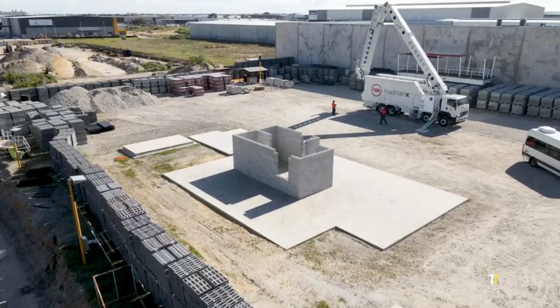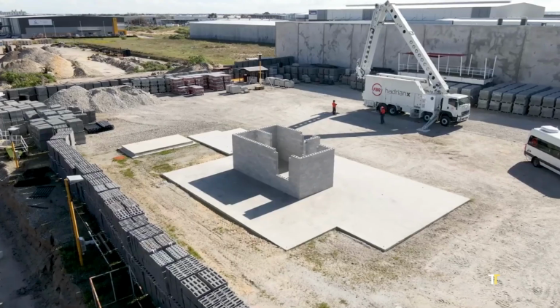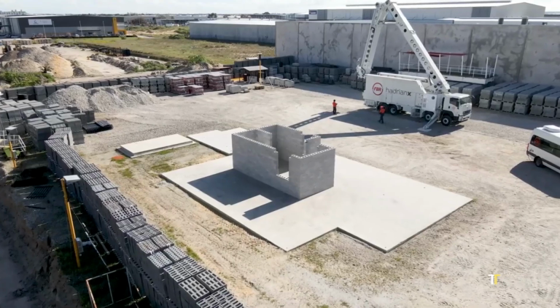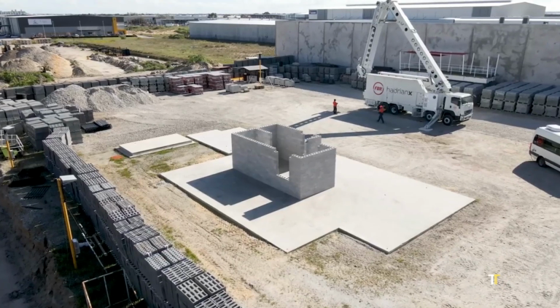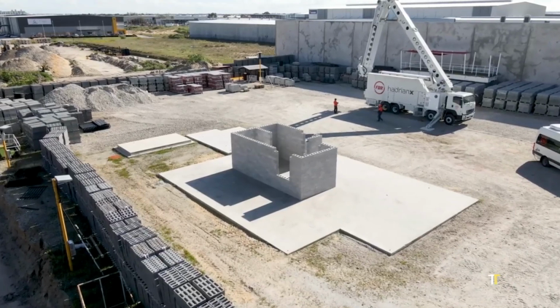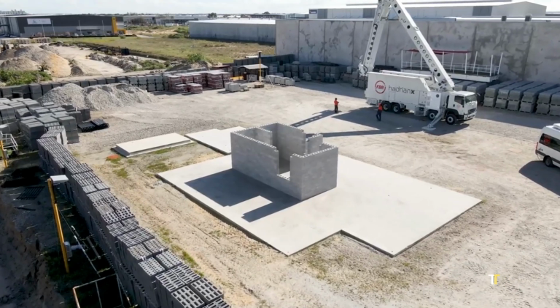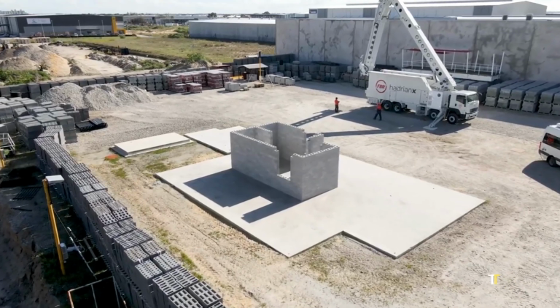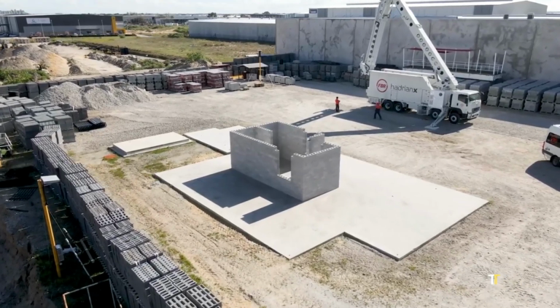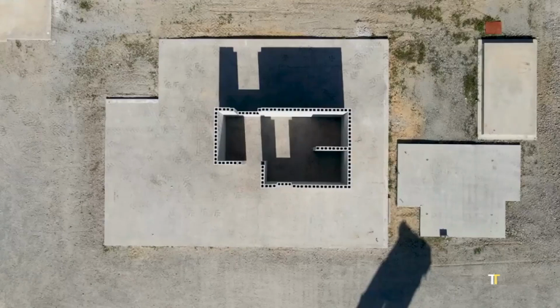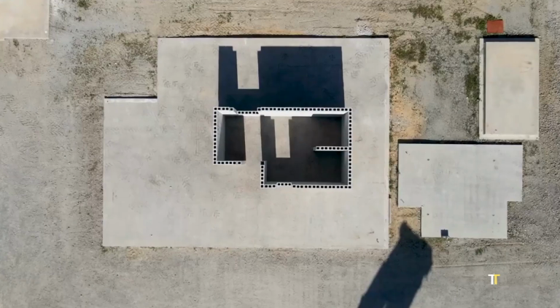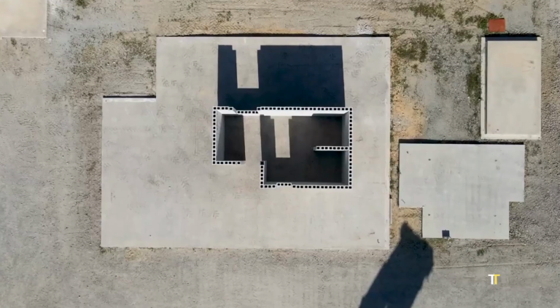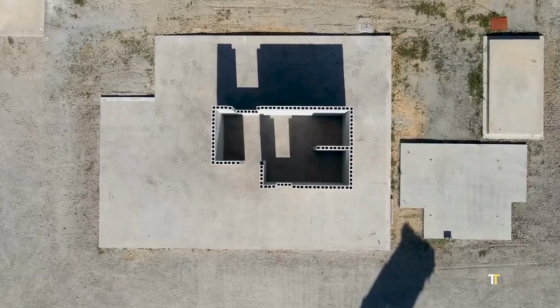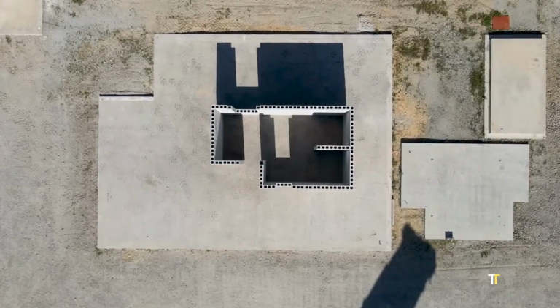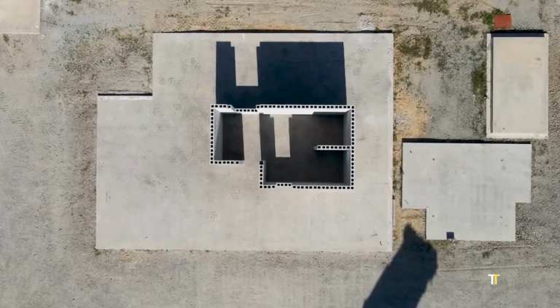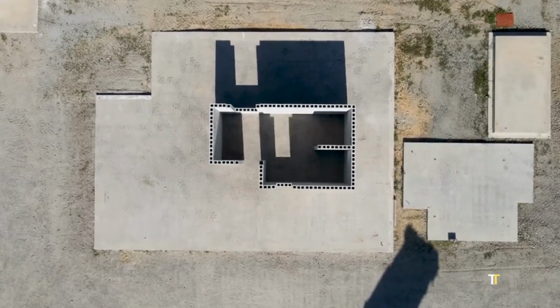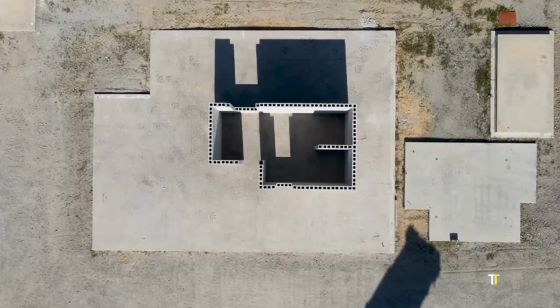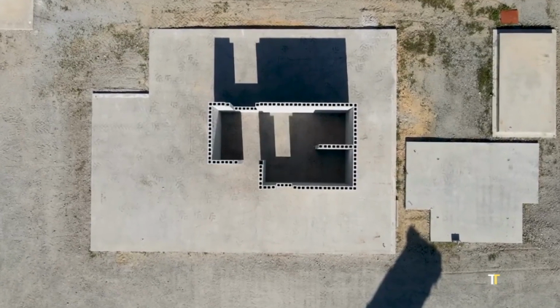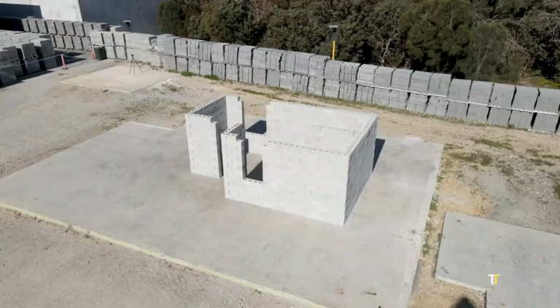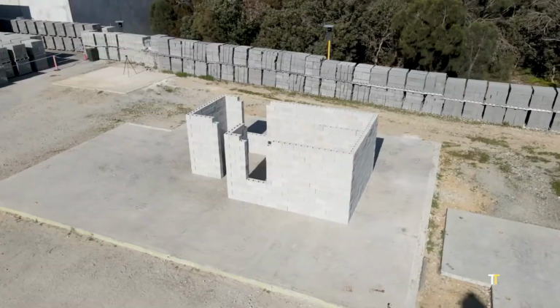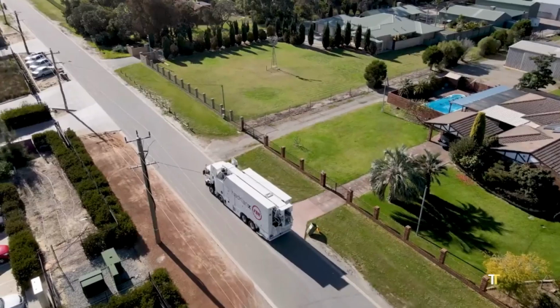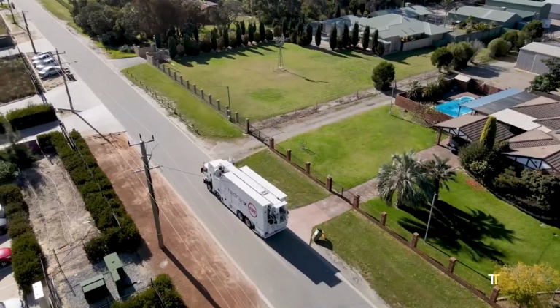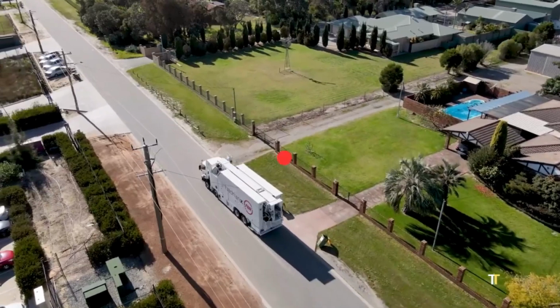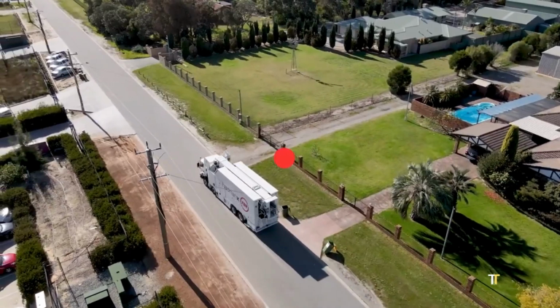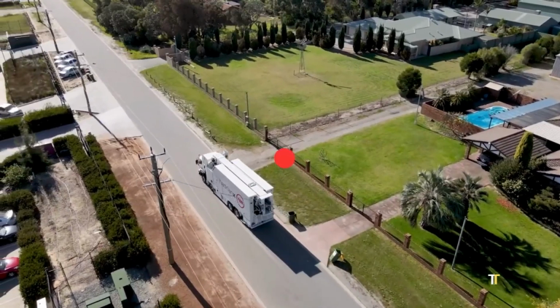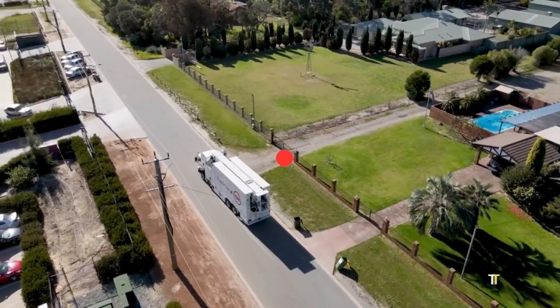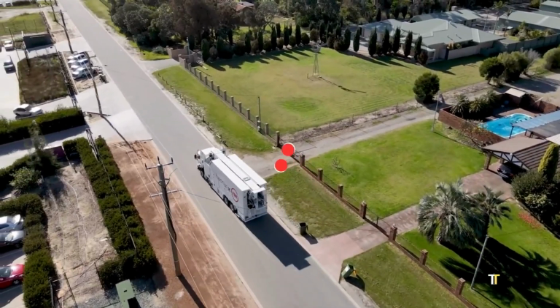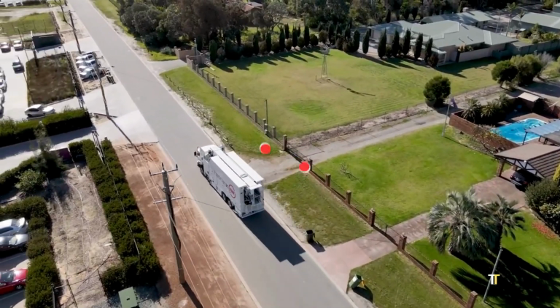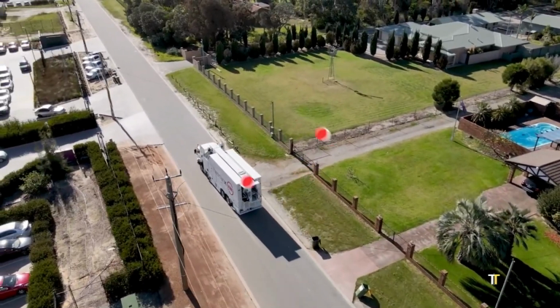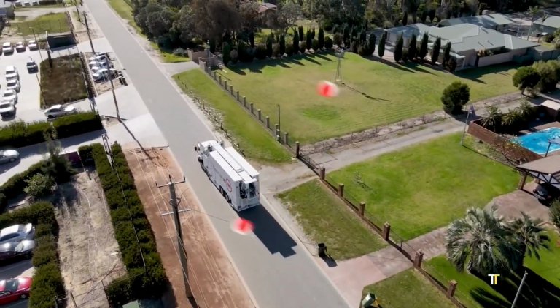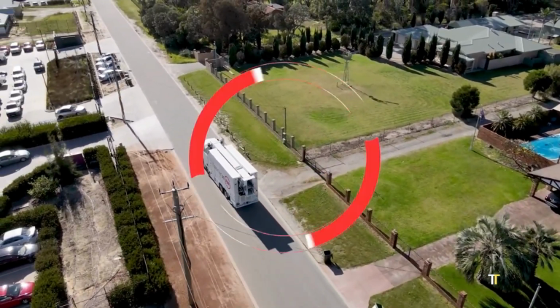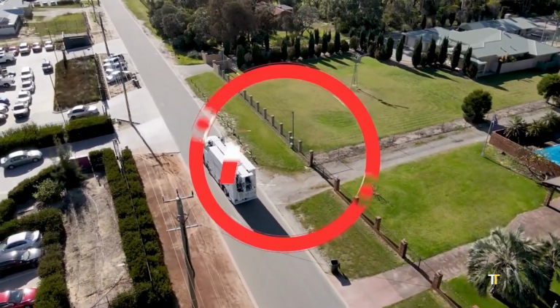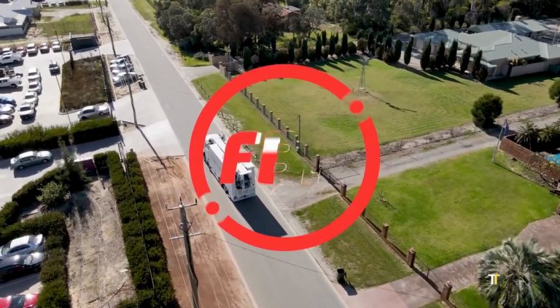Hadrian-X redefines the future of construction, blending robotics, AI, and engineering into one powerful system.